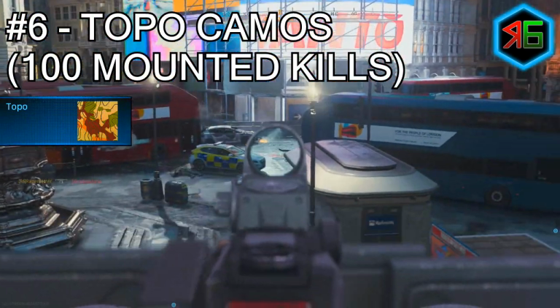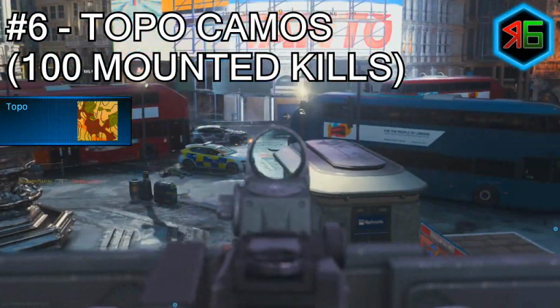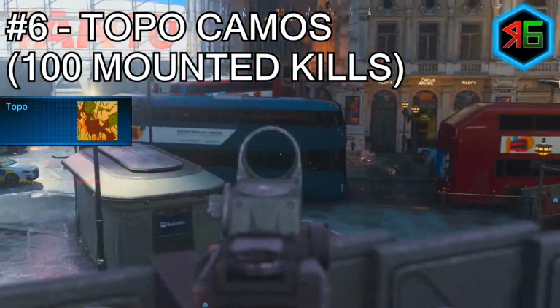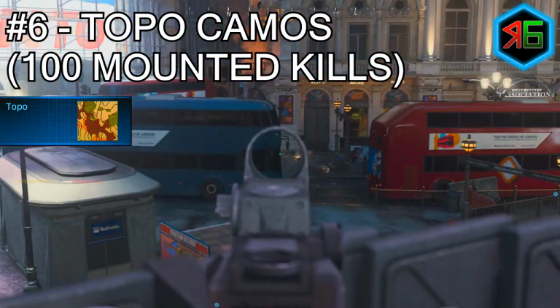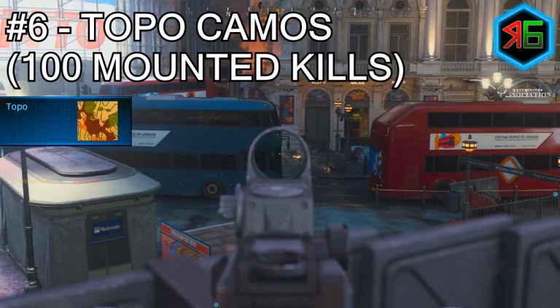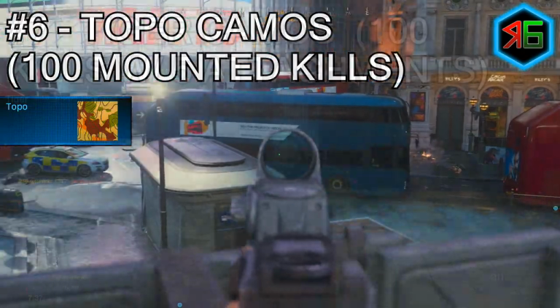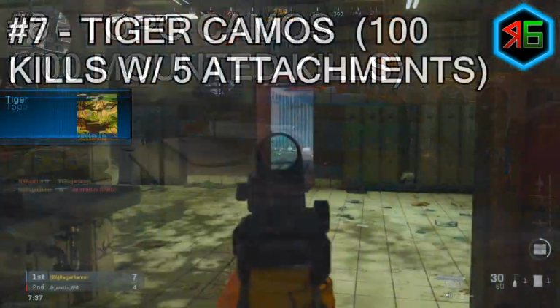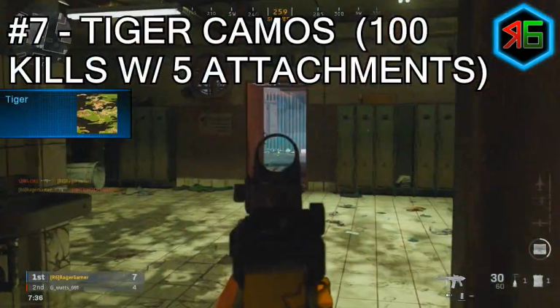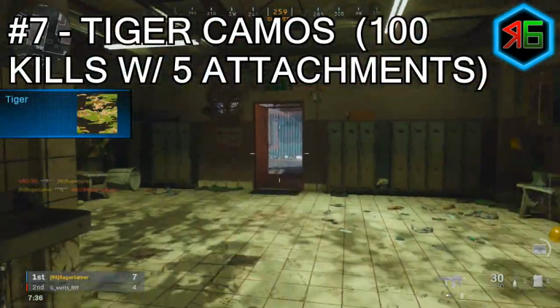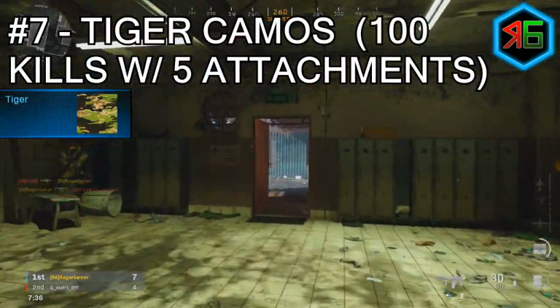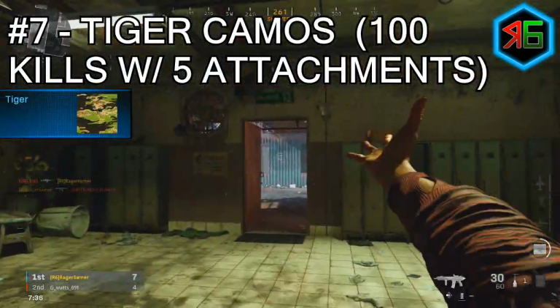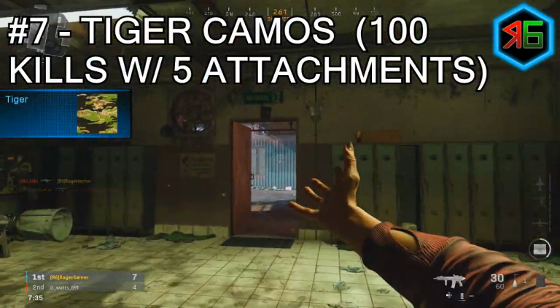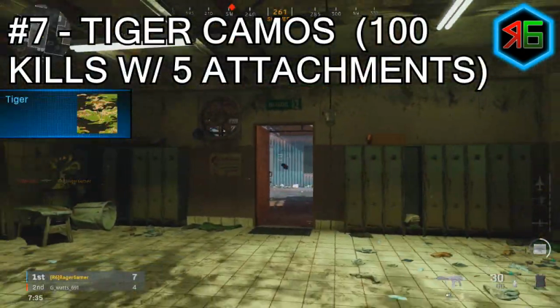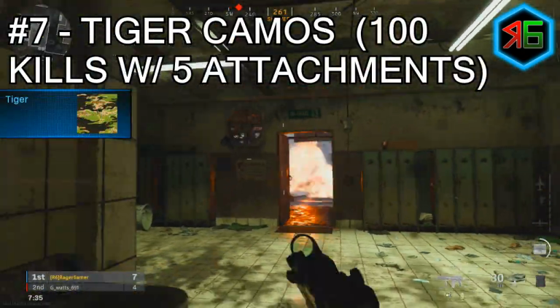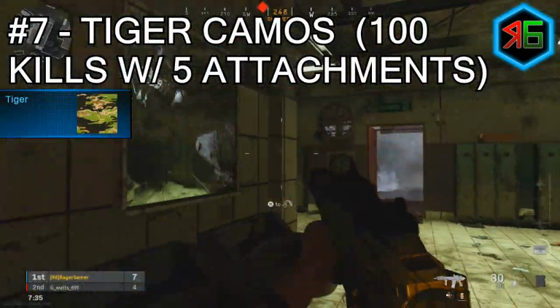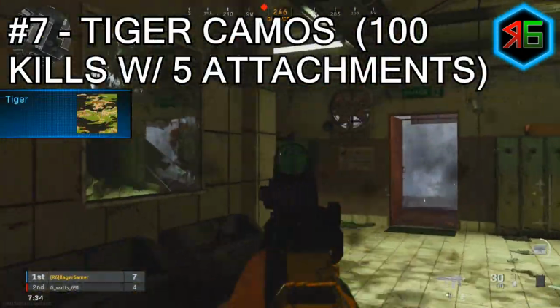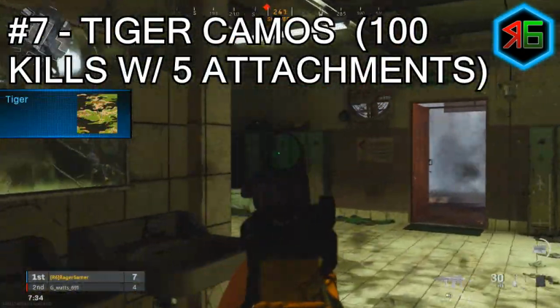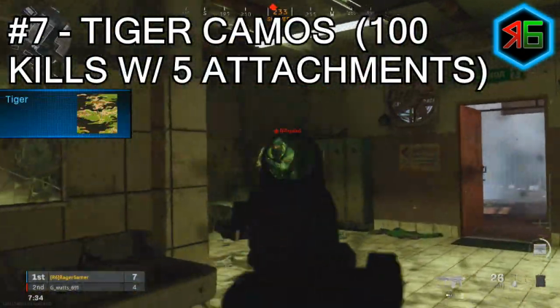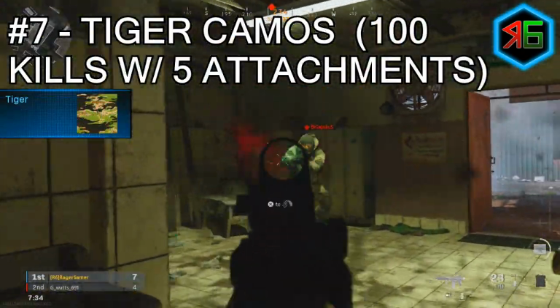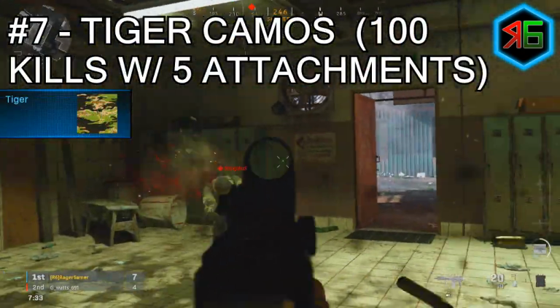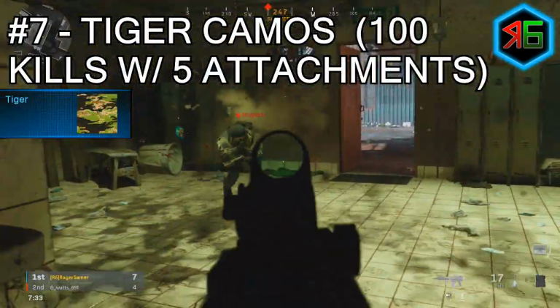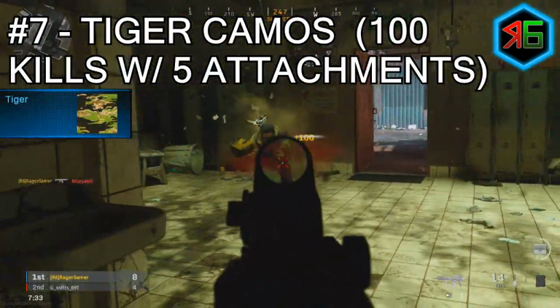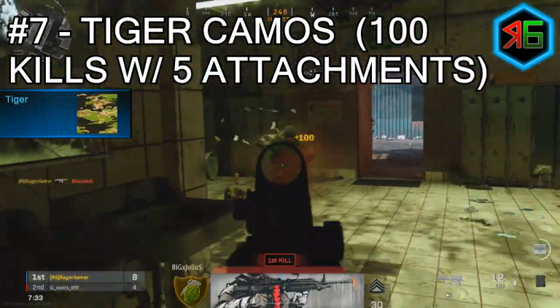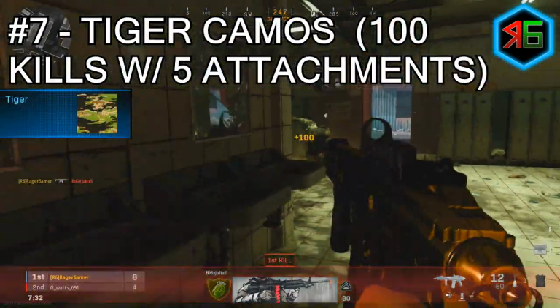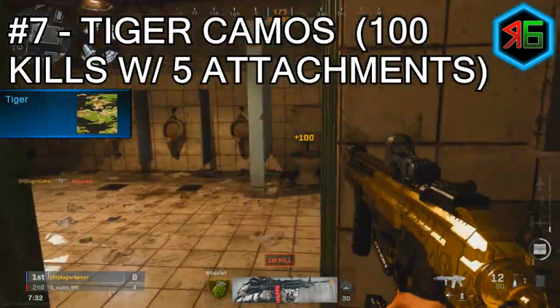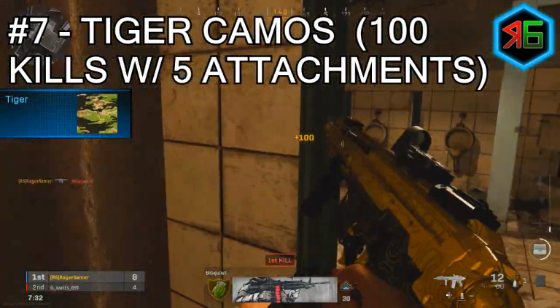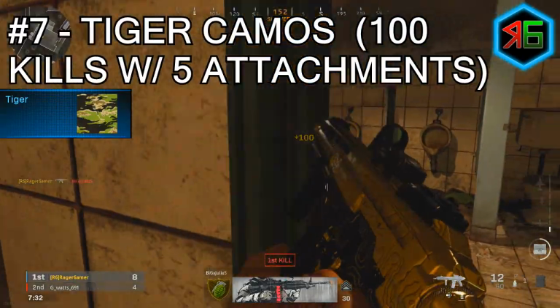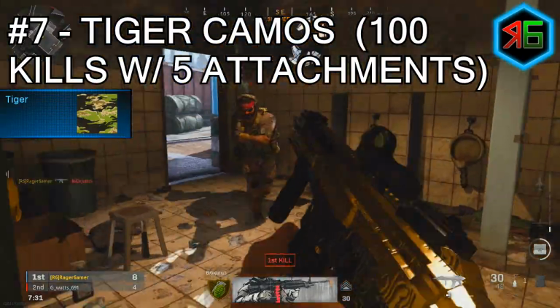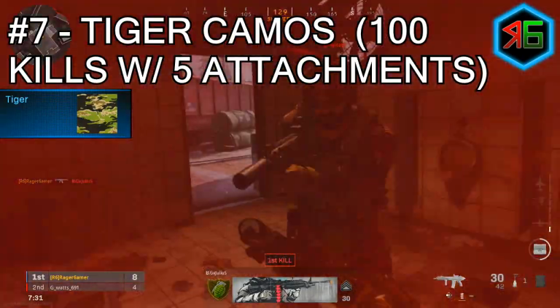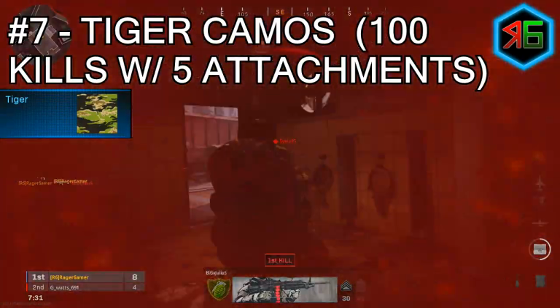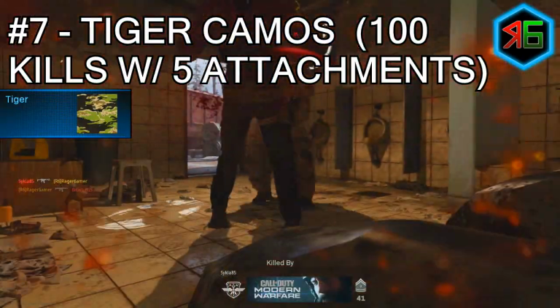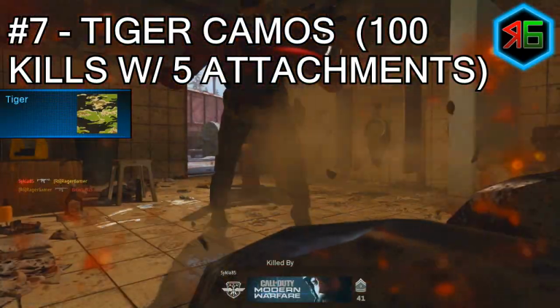For the tiger camos, you need 100 kills with five attachments on your weapon. Ignore this challenge for now — it will come naturally by completing other challenges, so do those first and come back if needed.